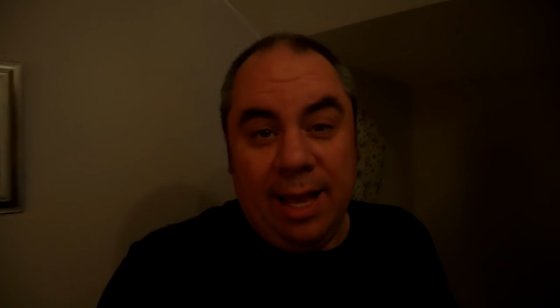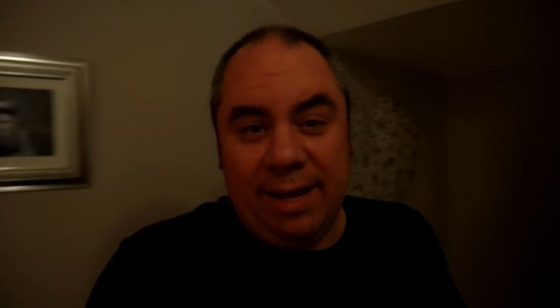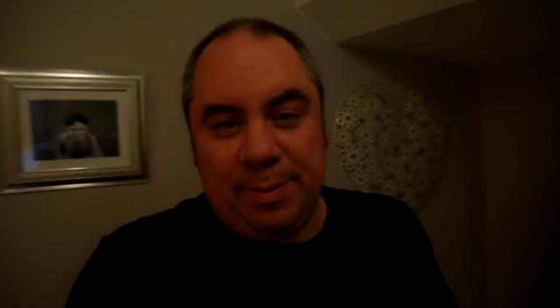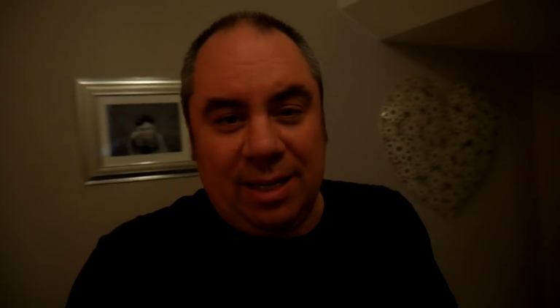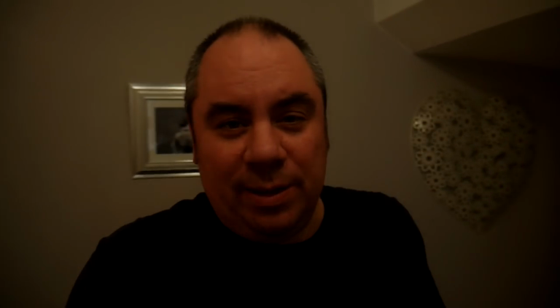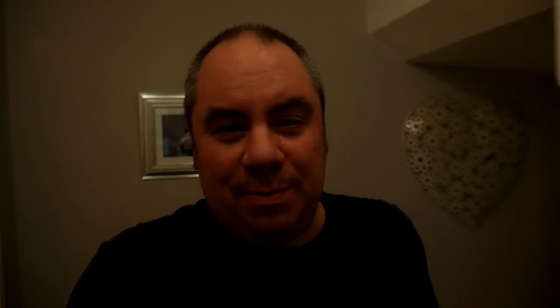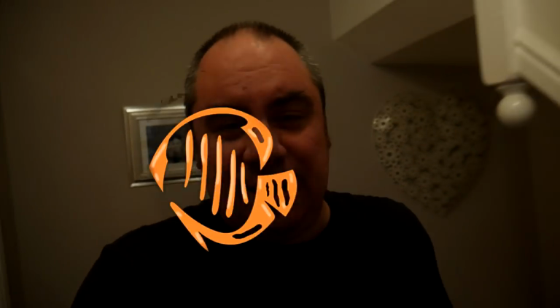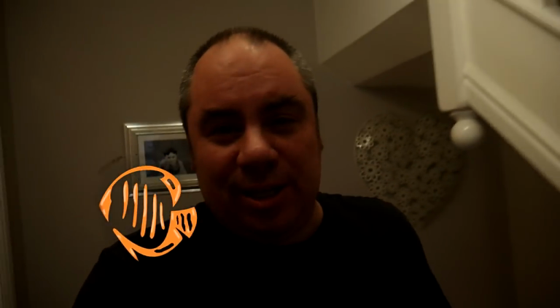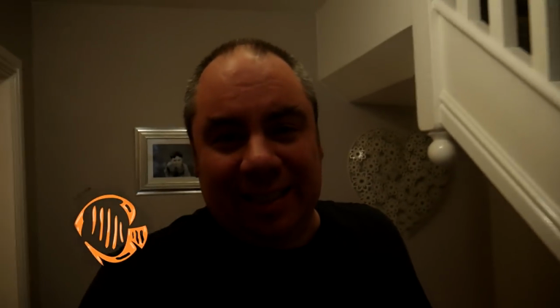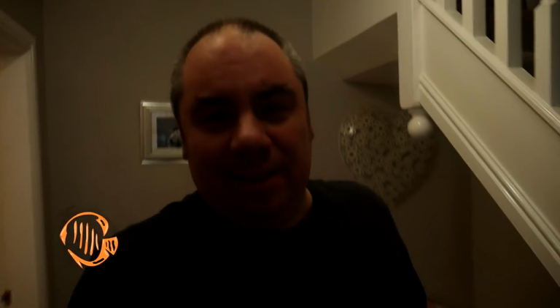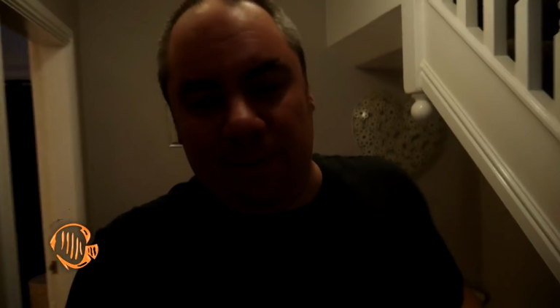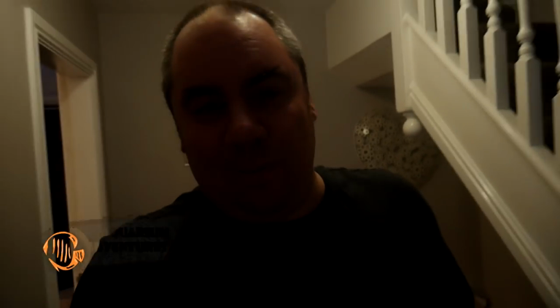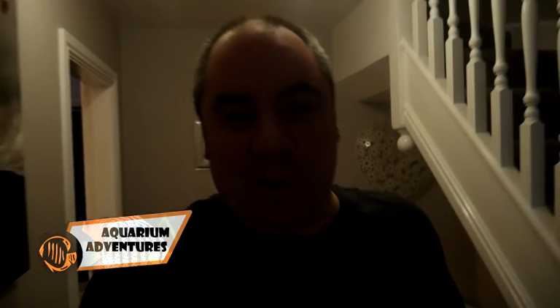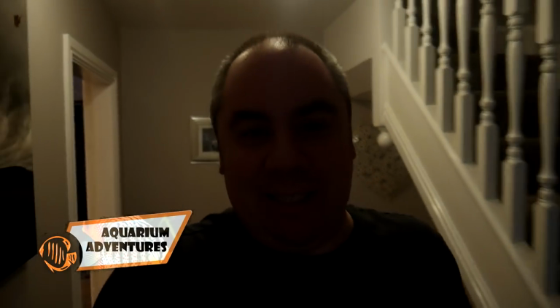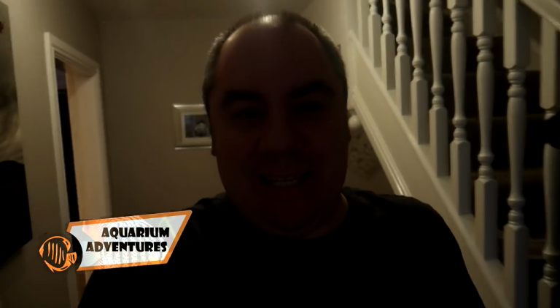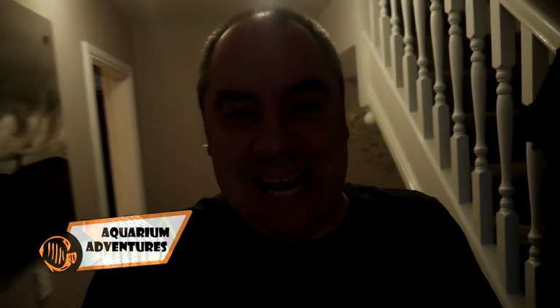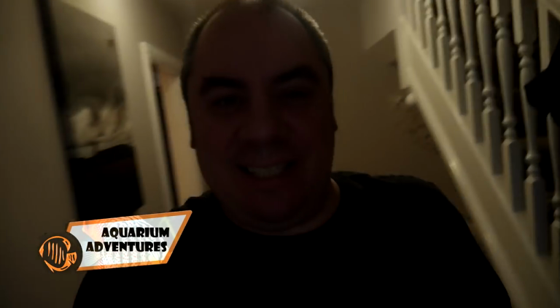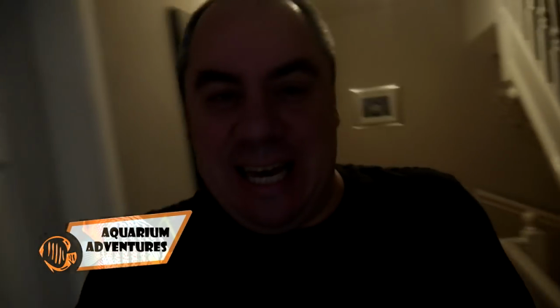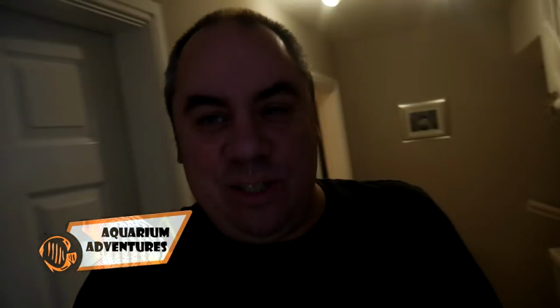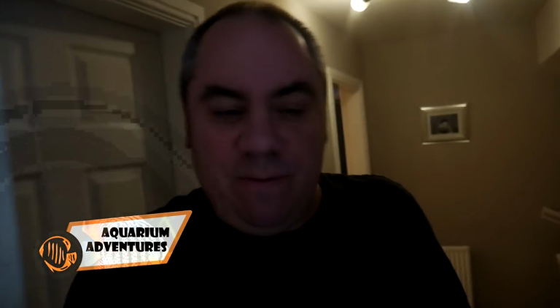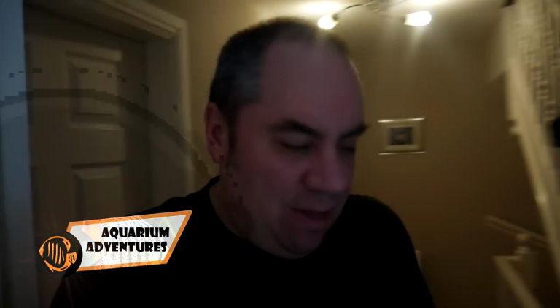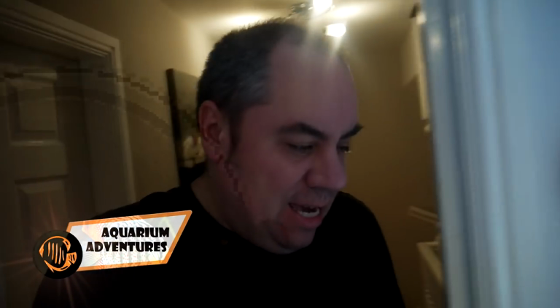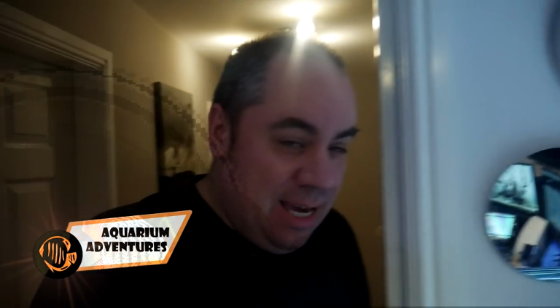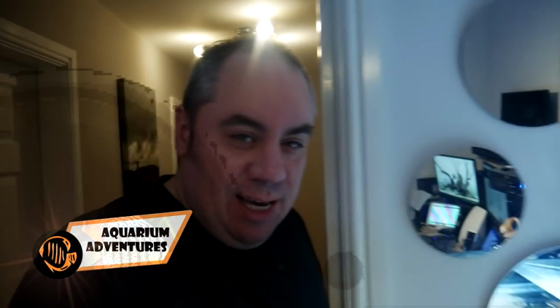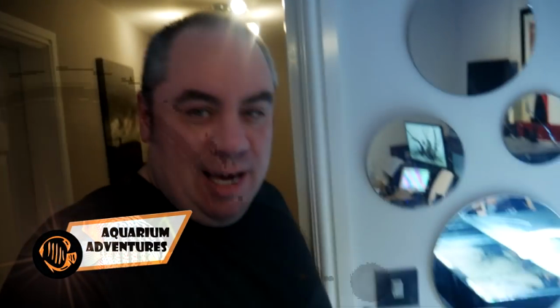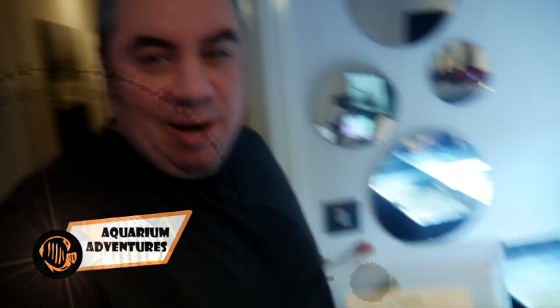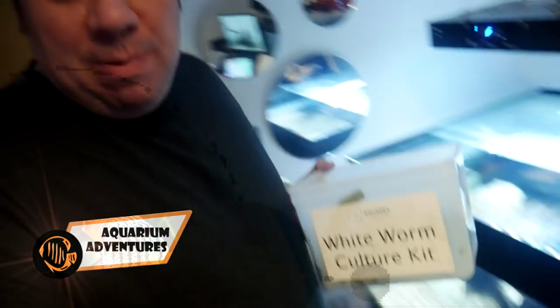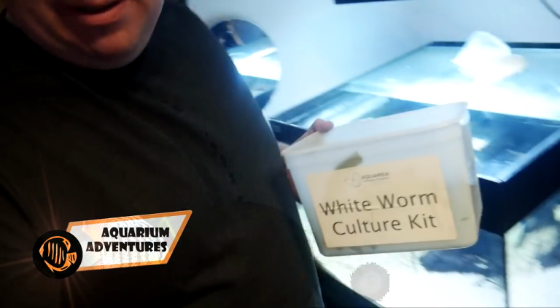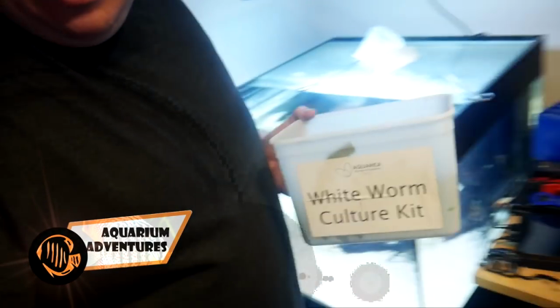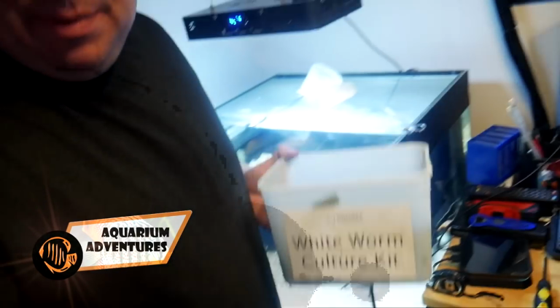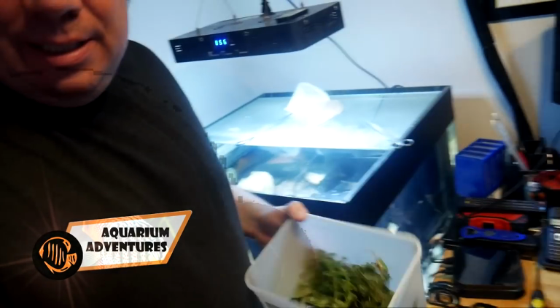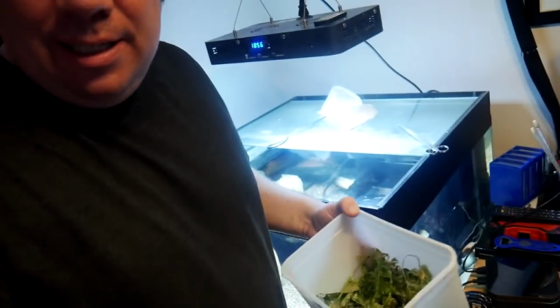Hey everybody, welcome back to the channel. We're on to the next stage of the puffer tank build.